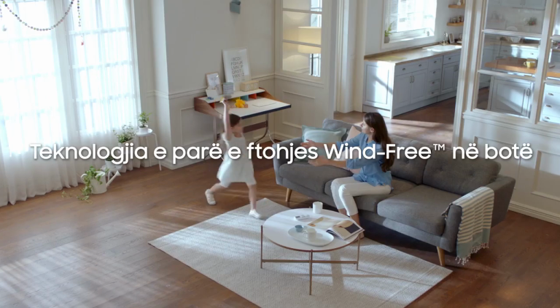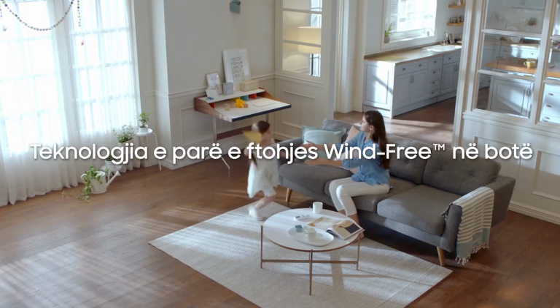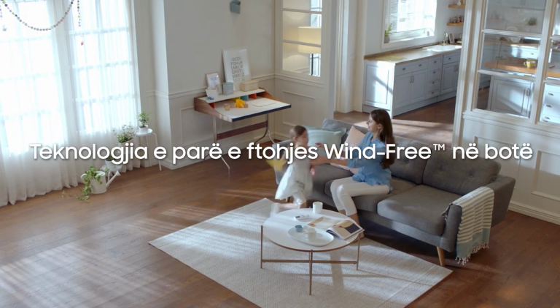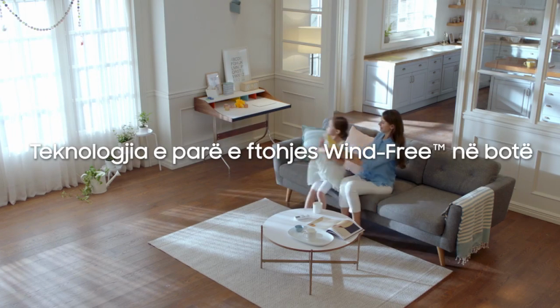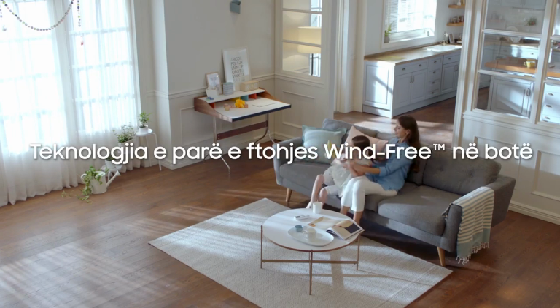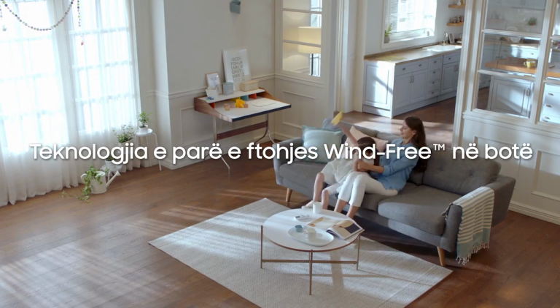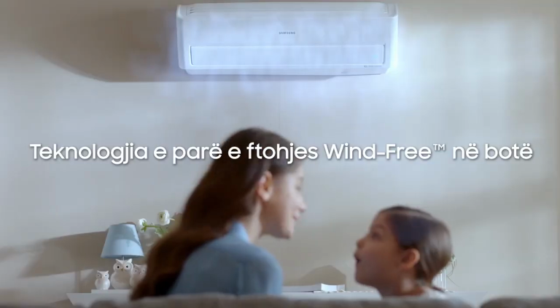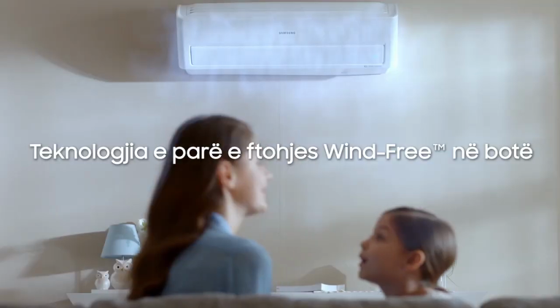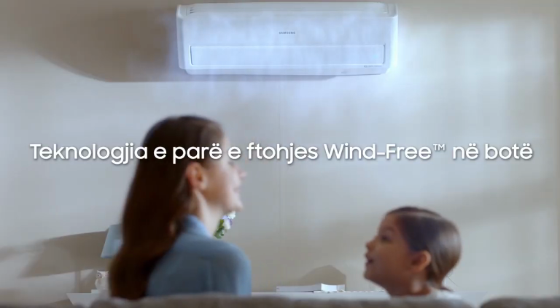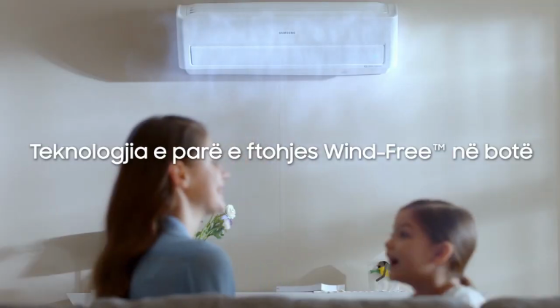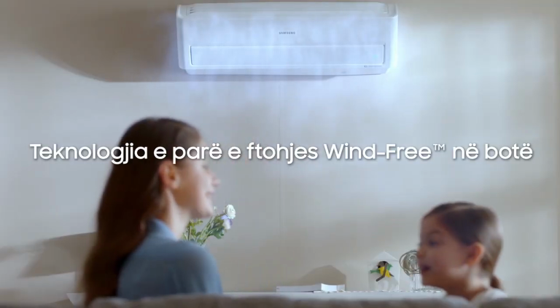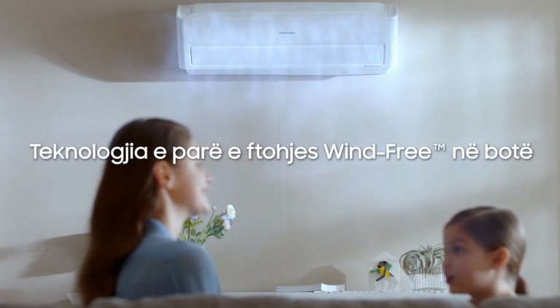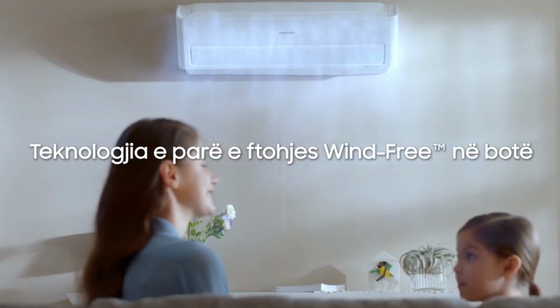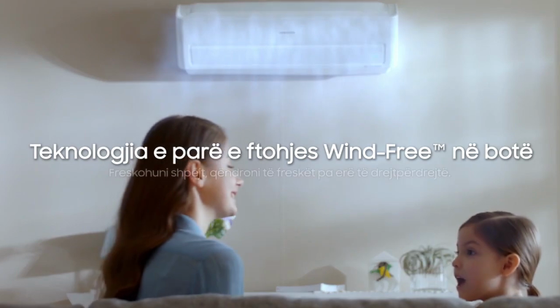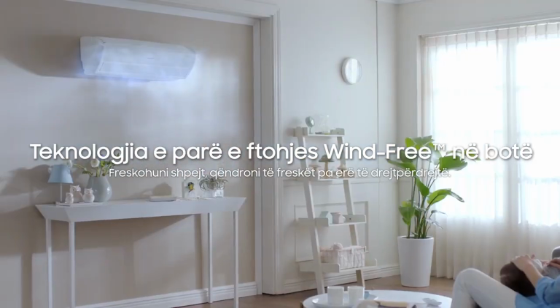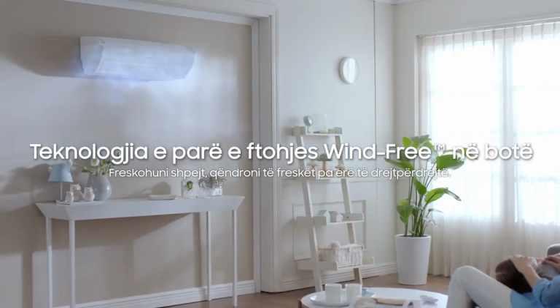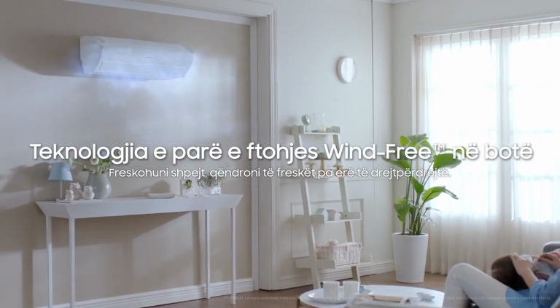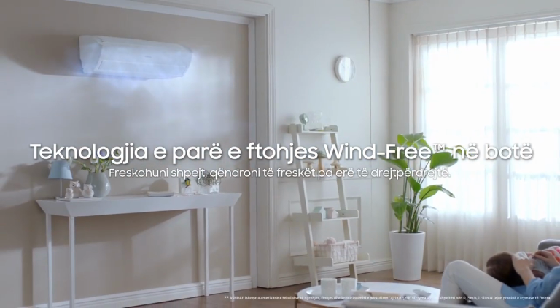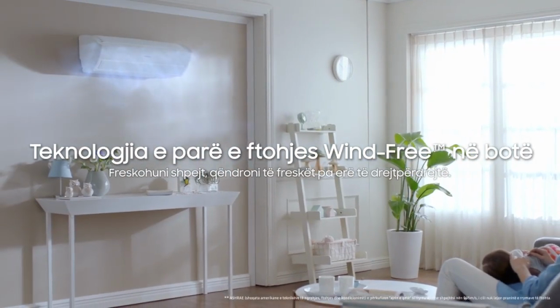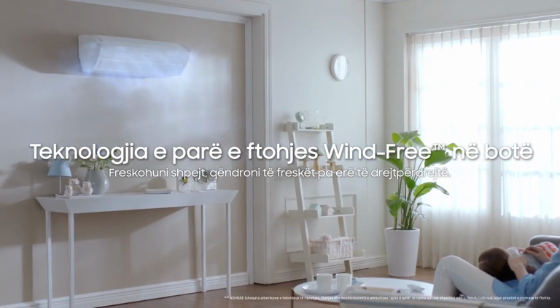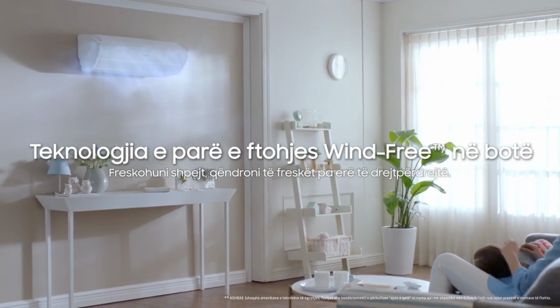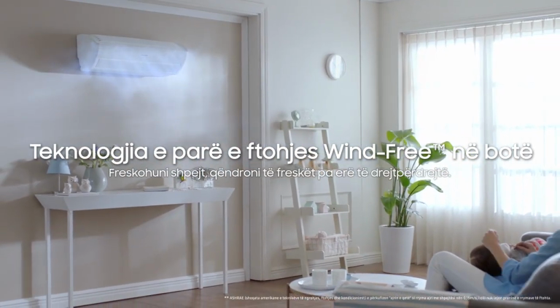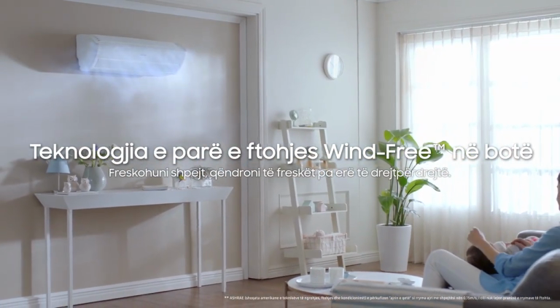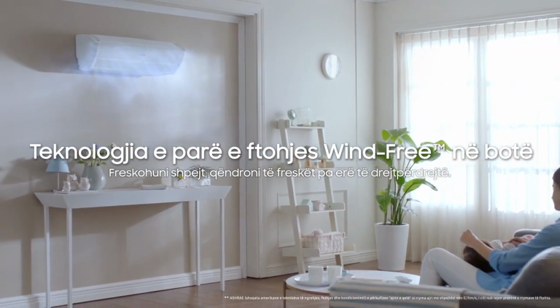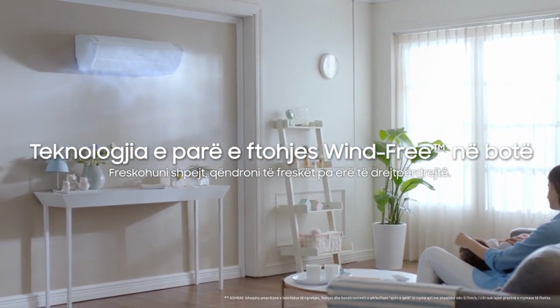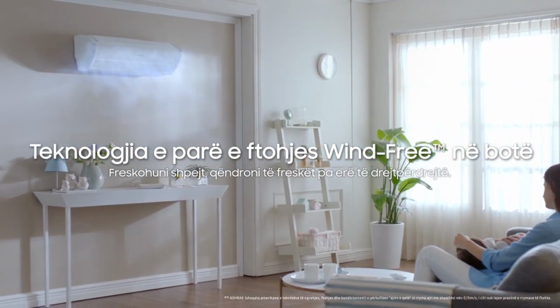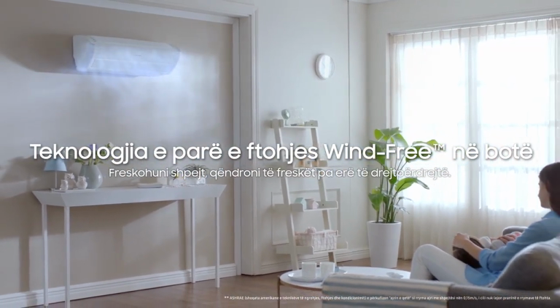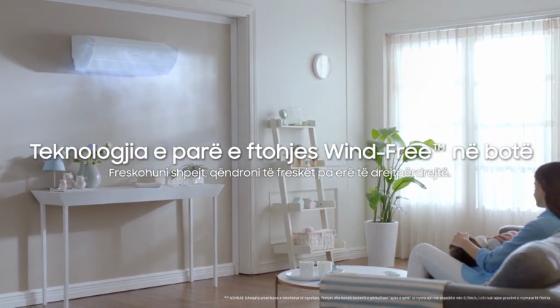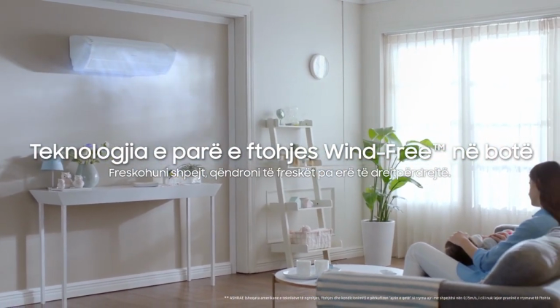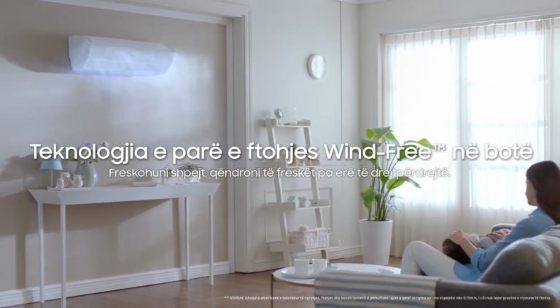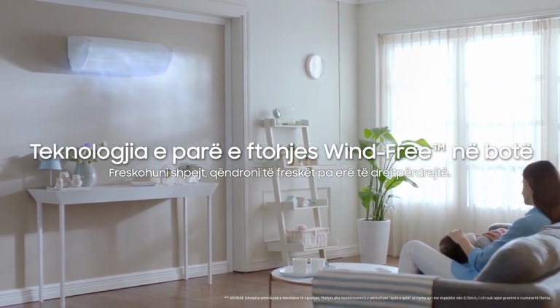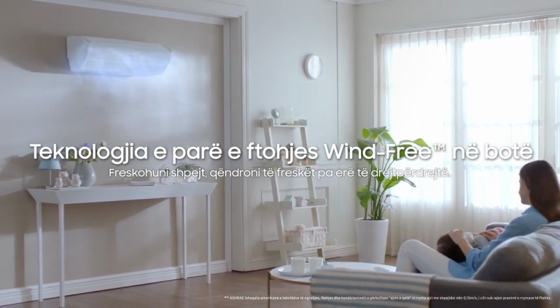The world's first wind-free cooling technology by Samsung. Get cool fast. Stay cool without direct wind.